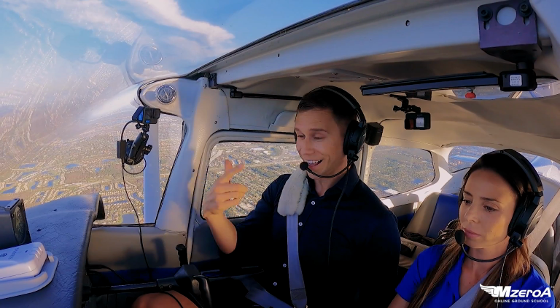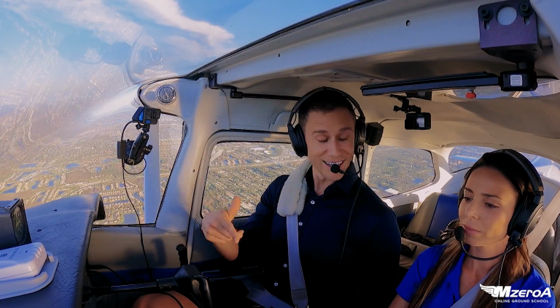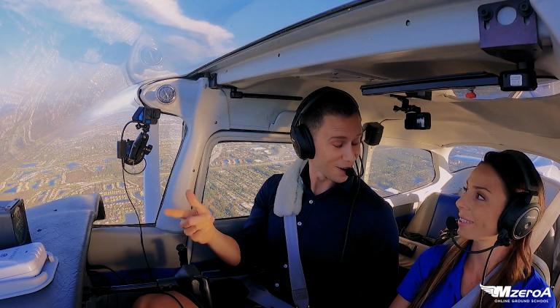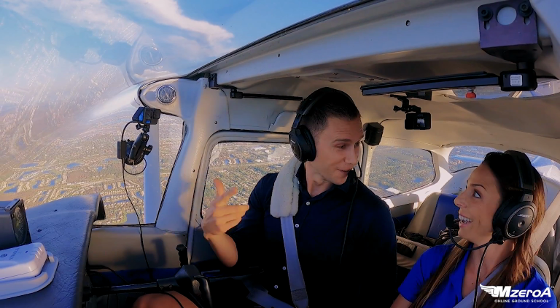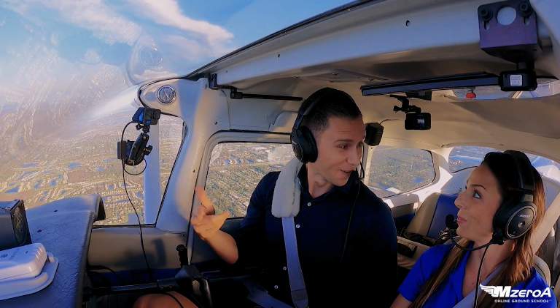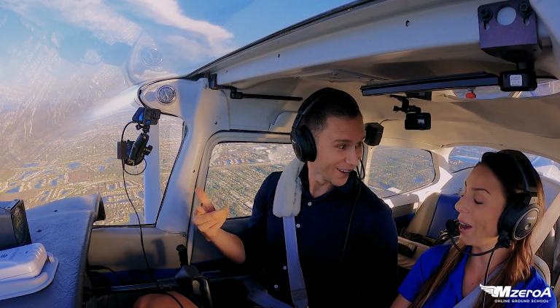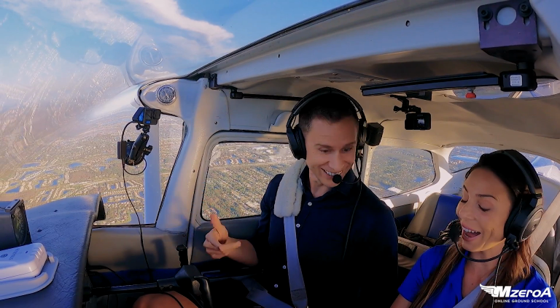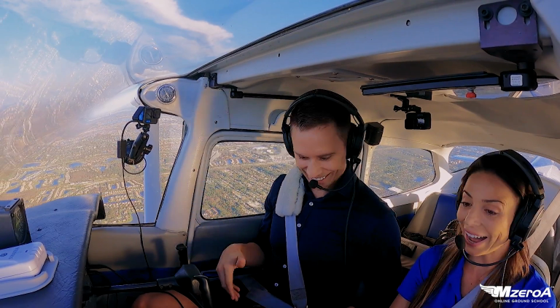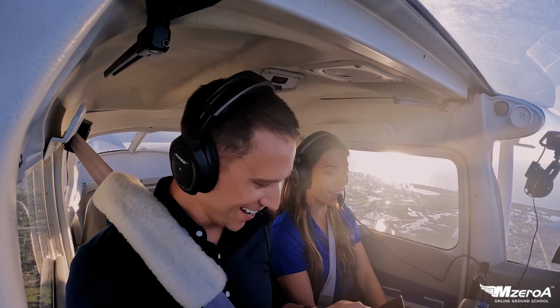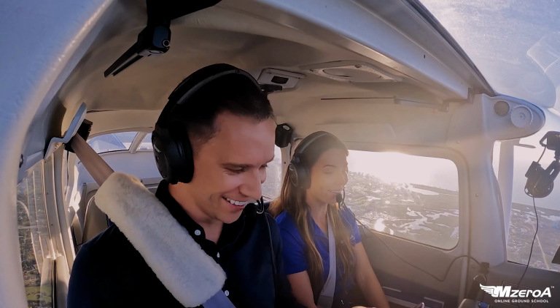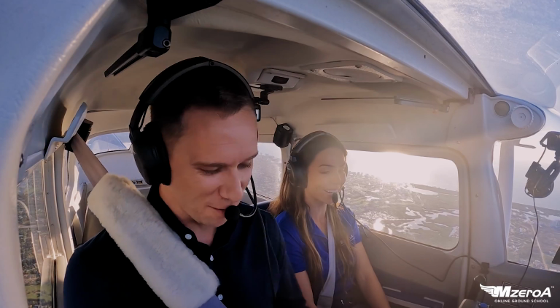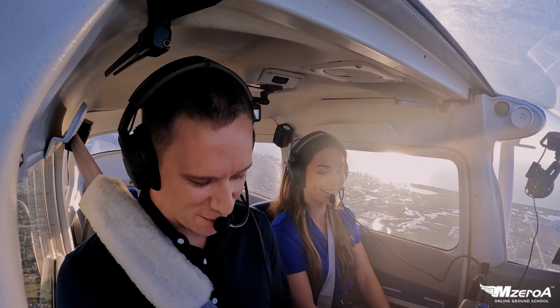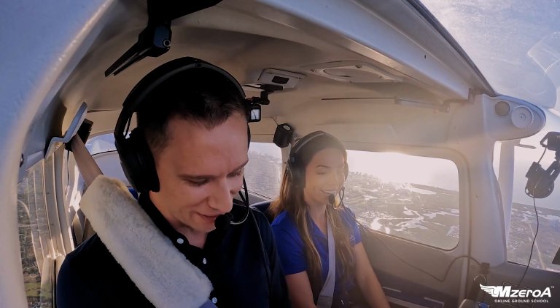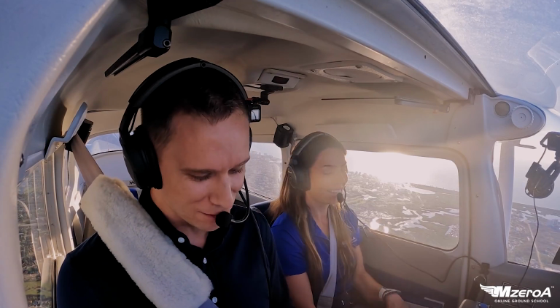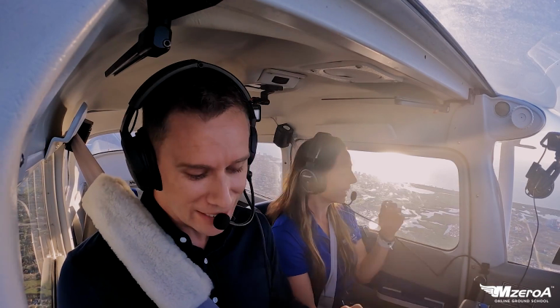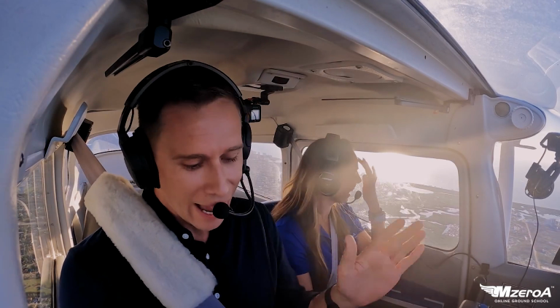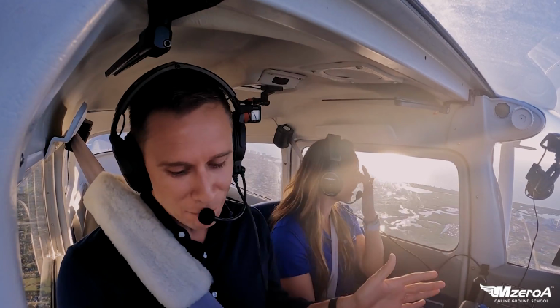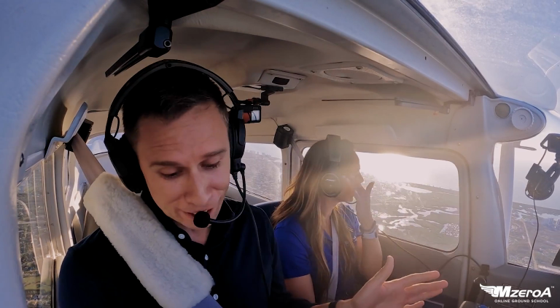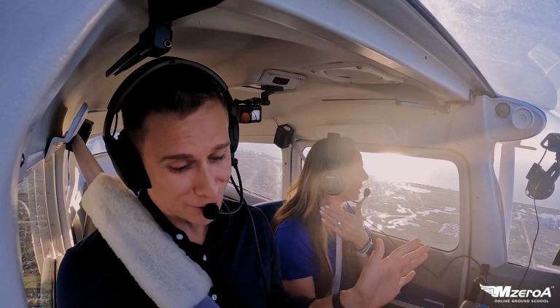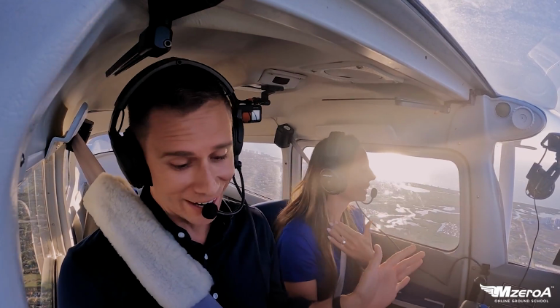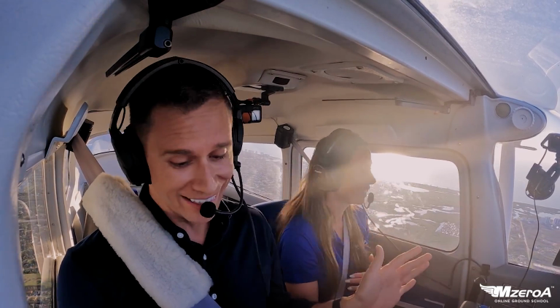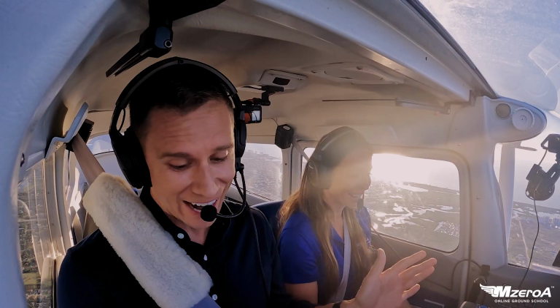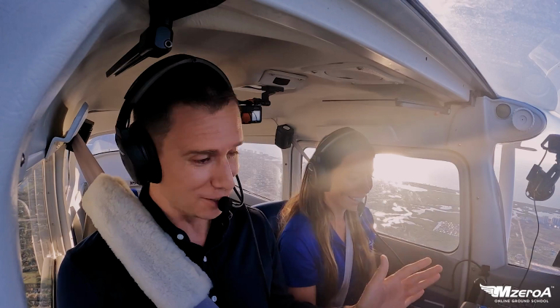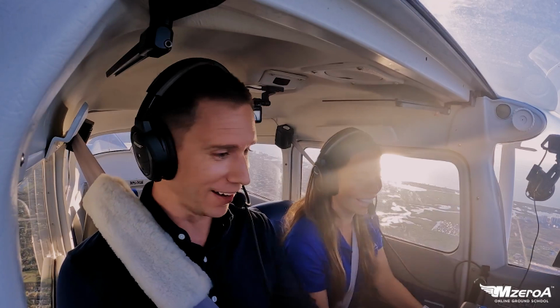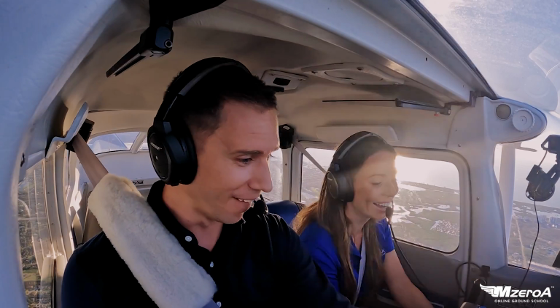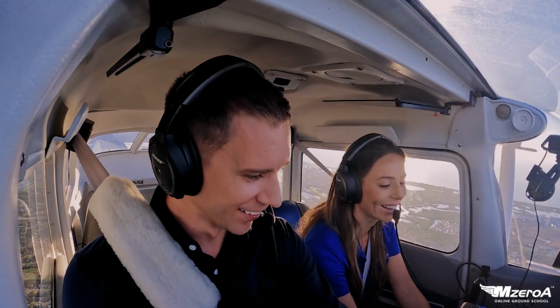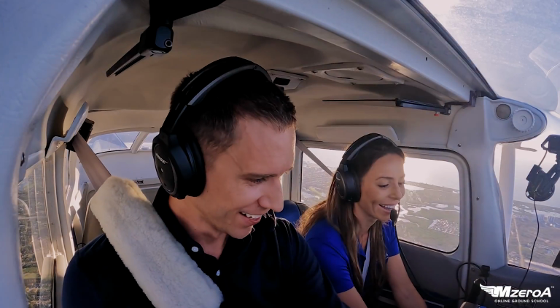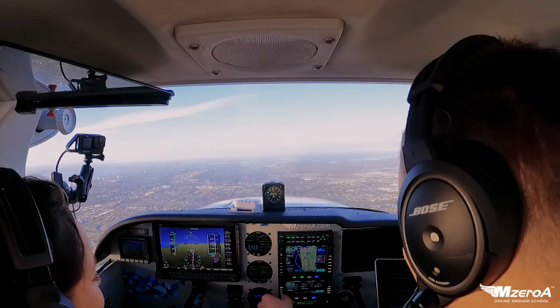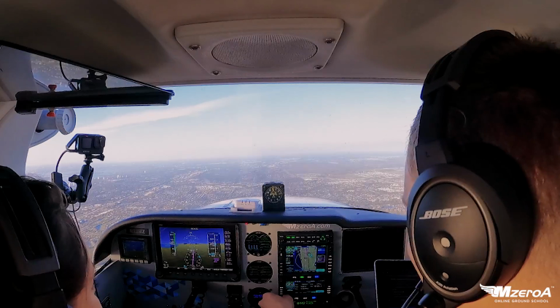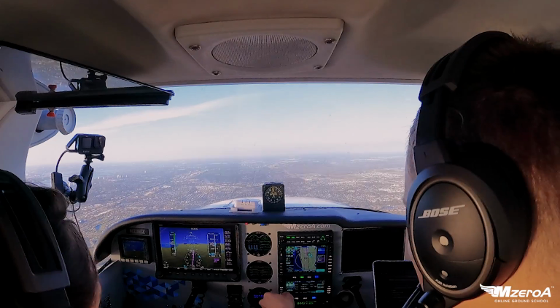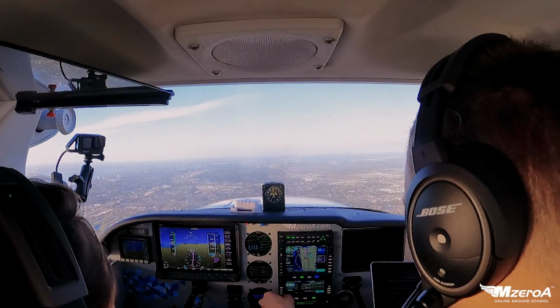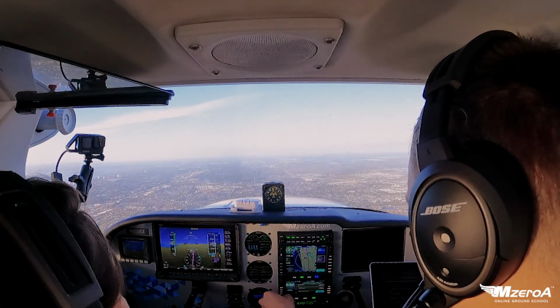A lot going on quickly, huh? Wow — you think we're in New York airspace. I'm over here just trying to get the ATIS right now. Alright, let's get that queued up.